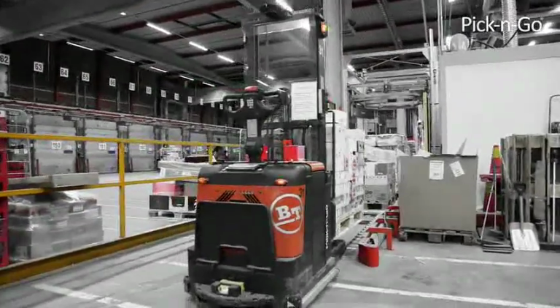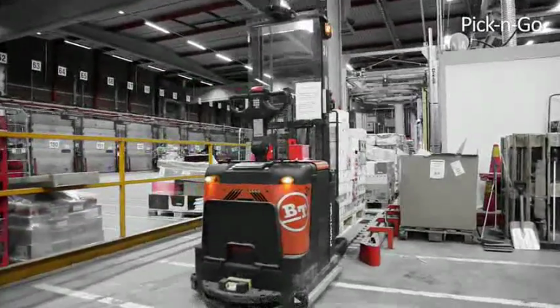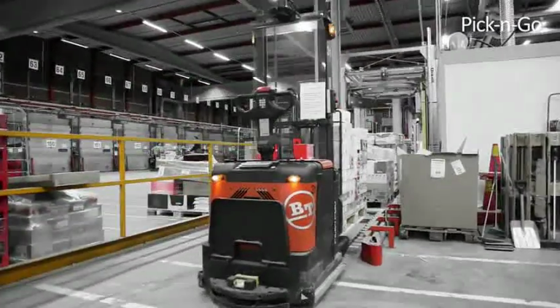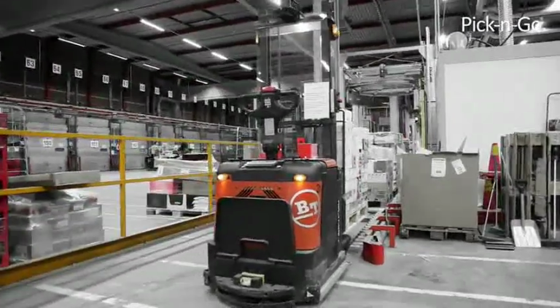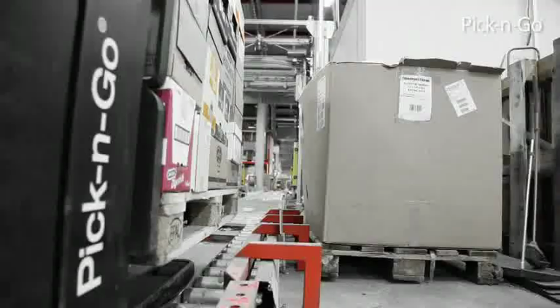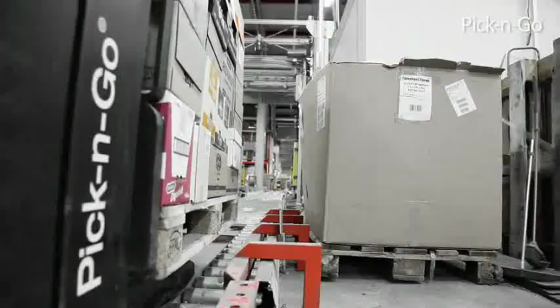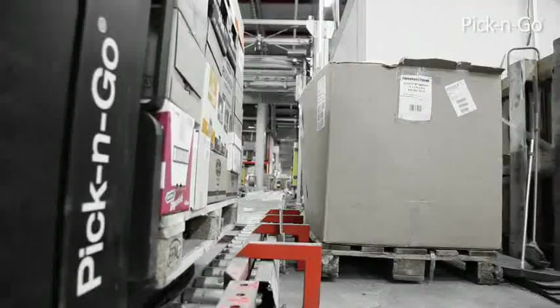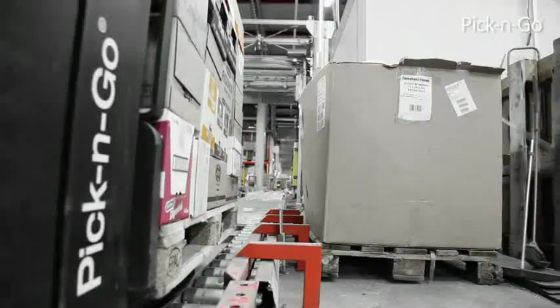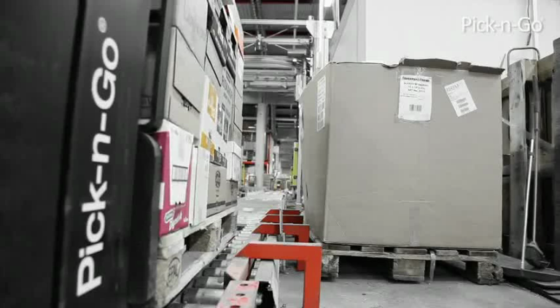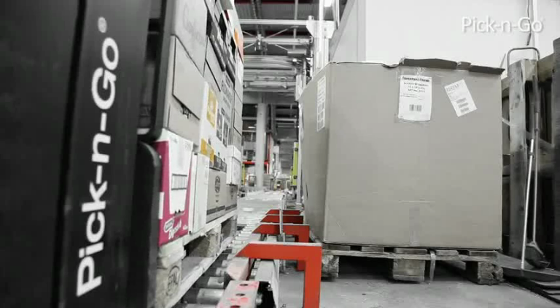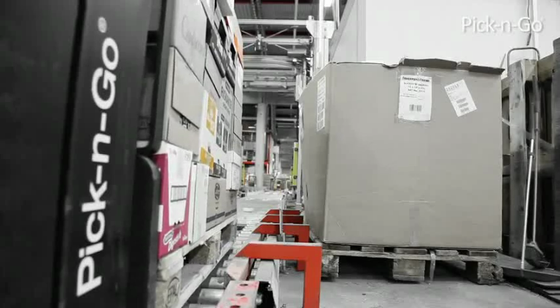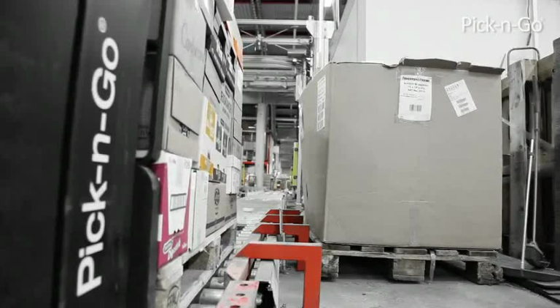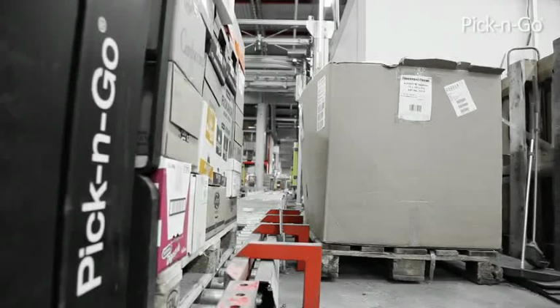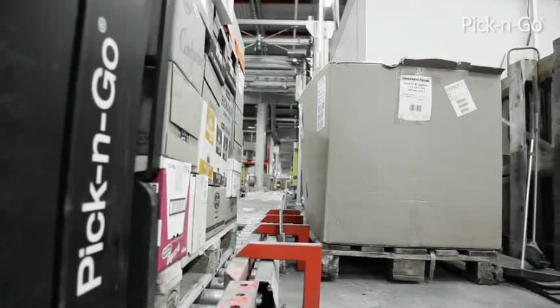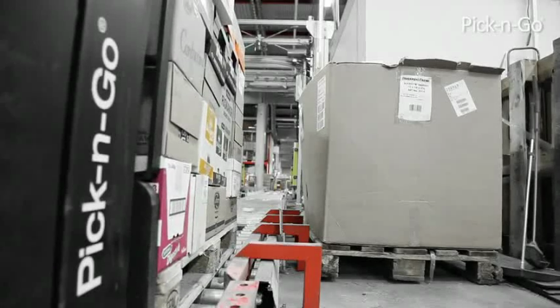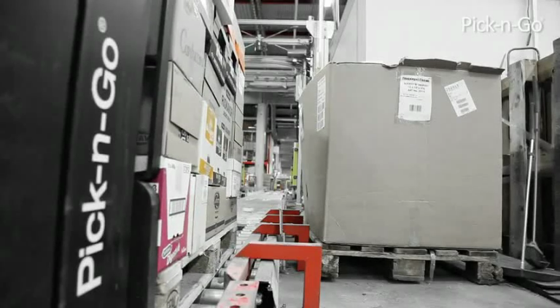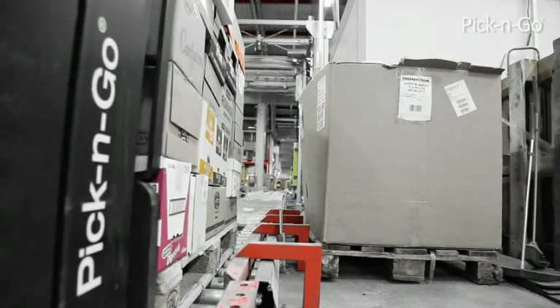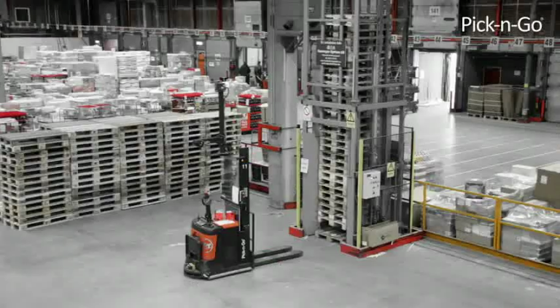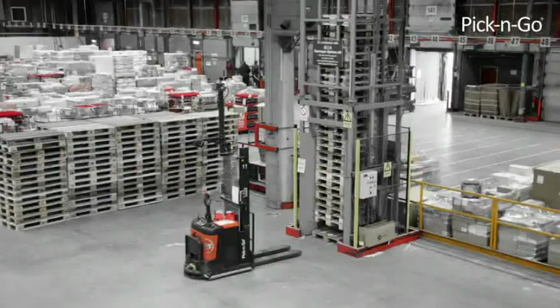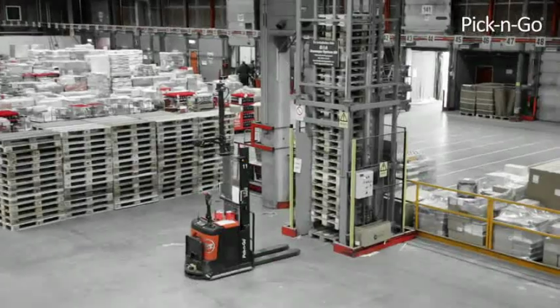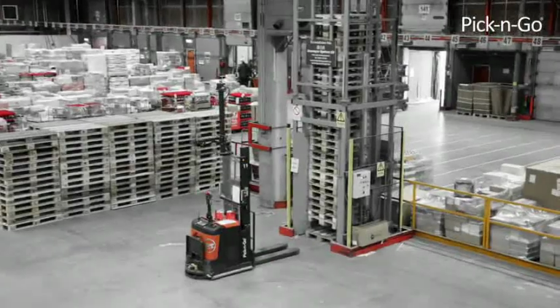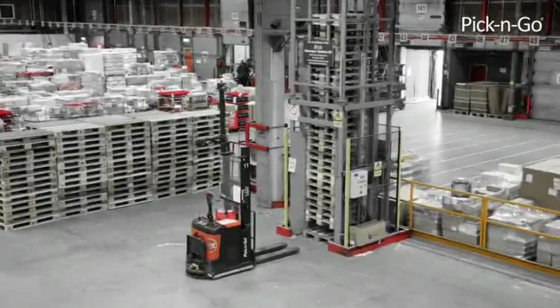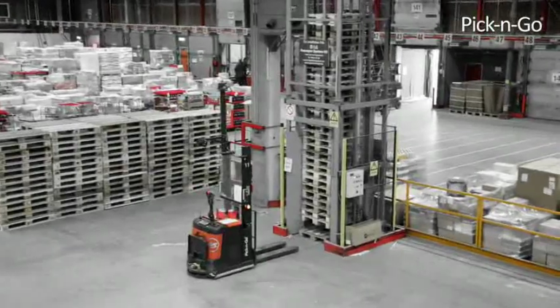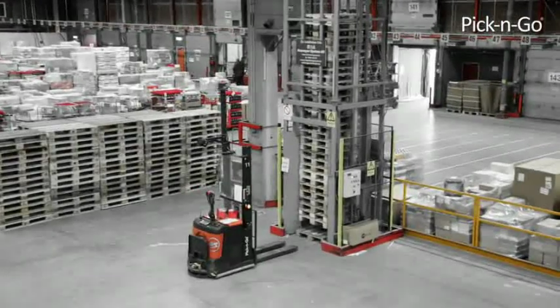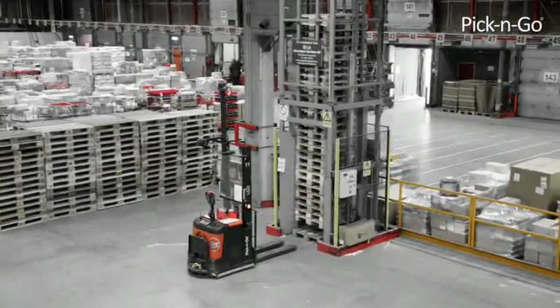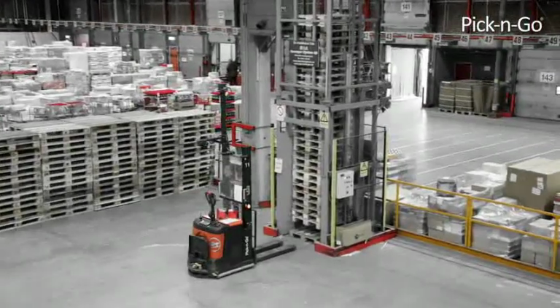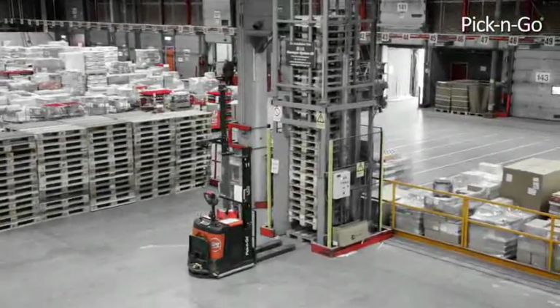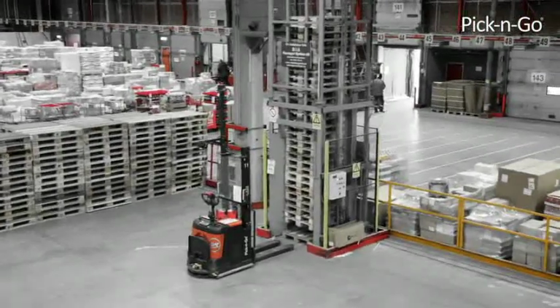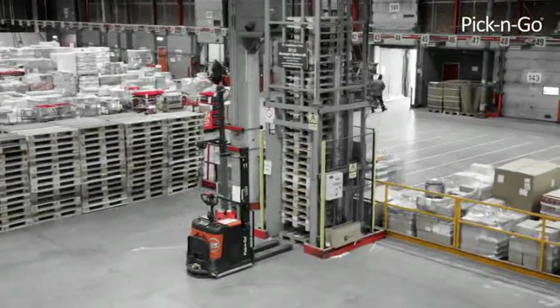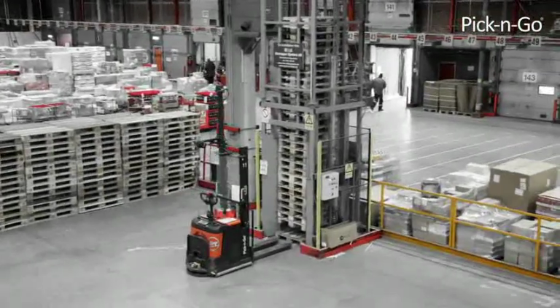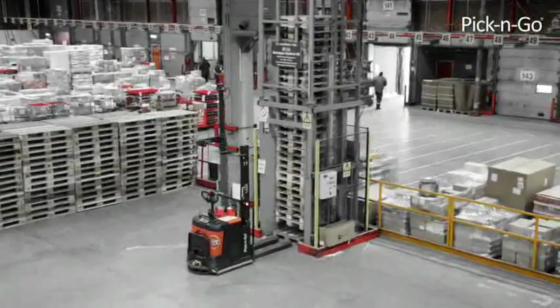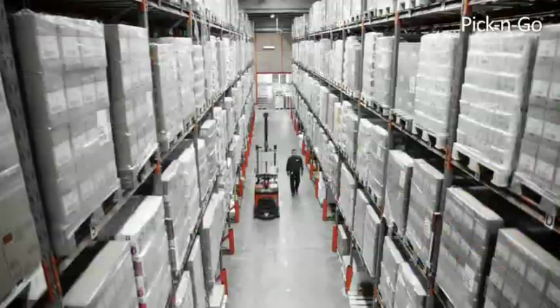After leaving the pallet at the dispatch area, the forklift picks up a new empty pallet and is ready for a new picking order.